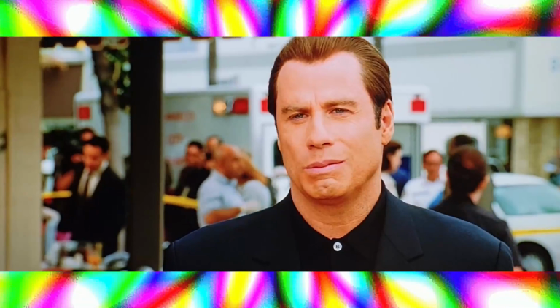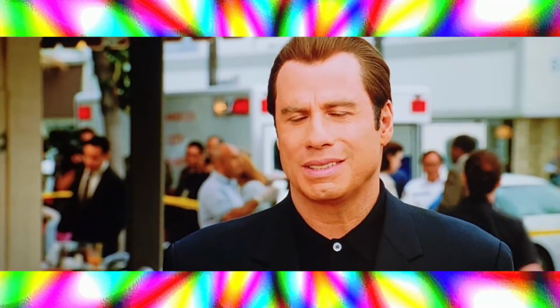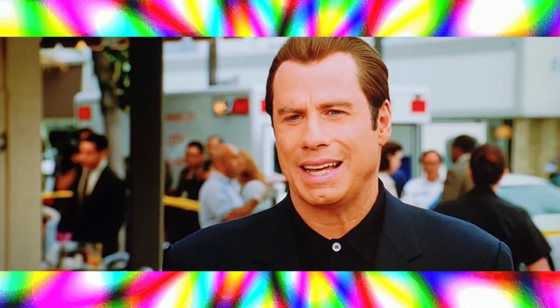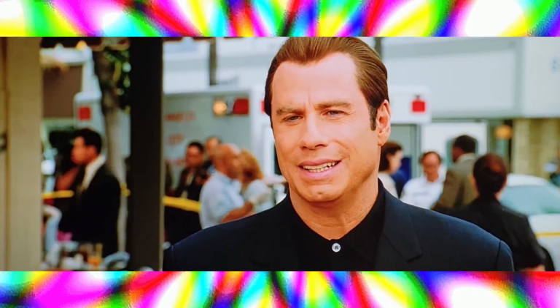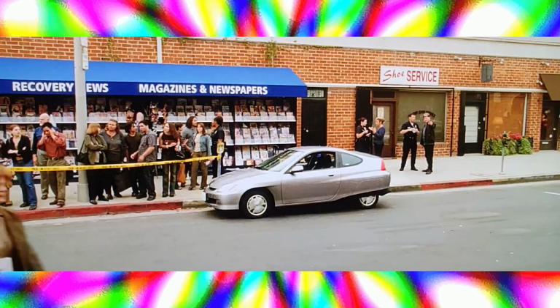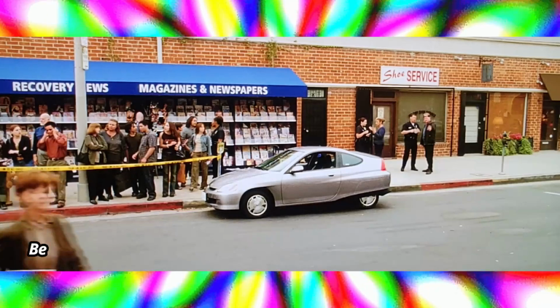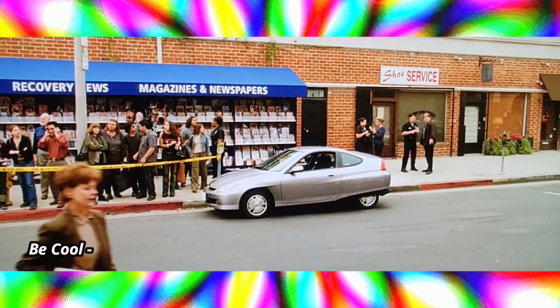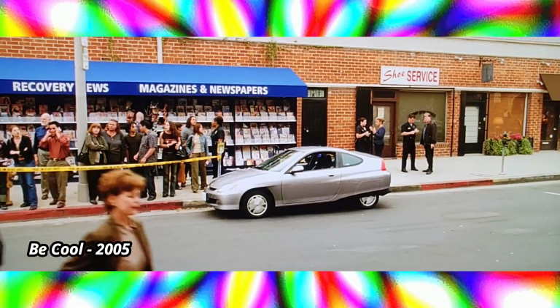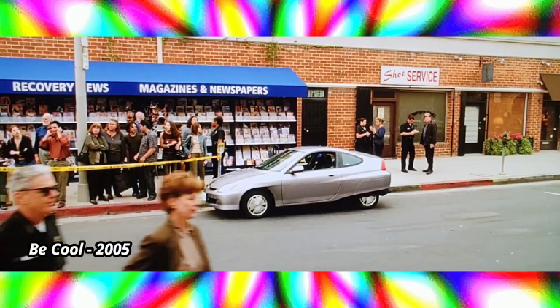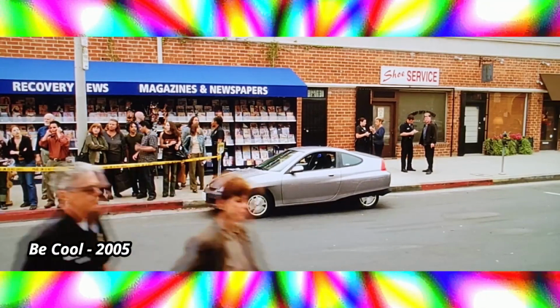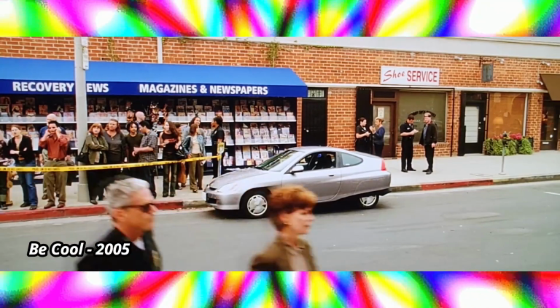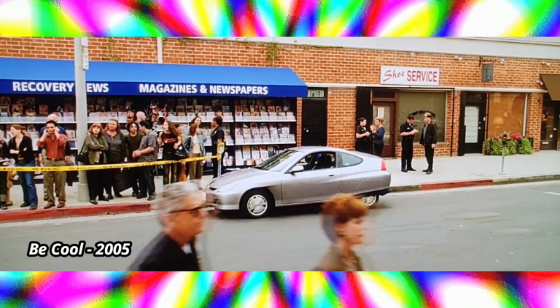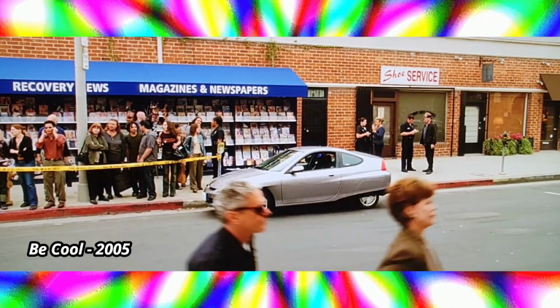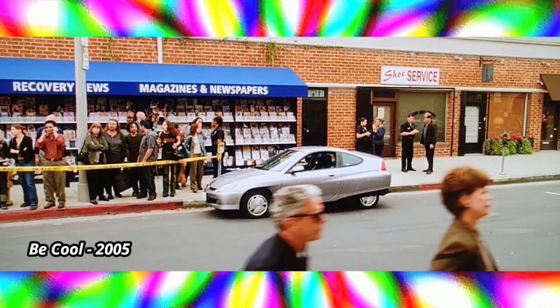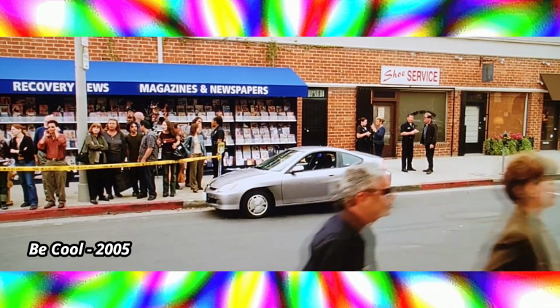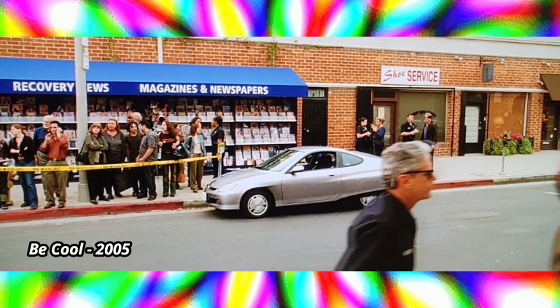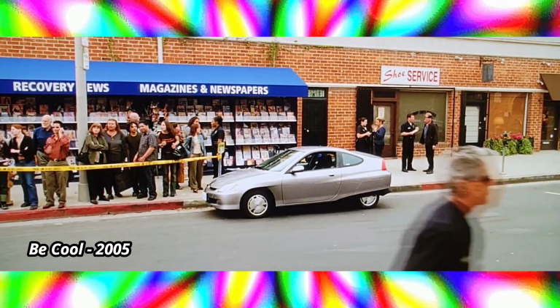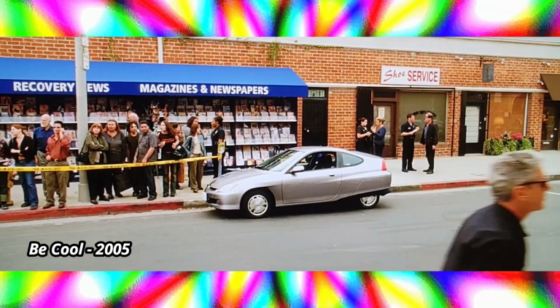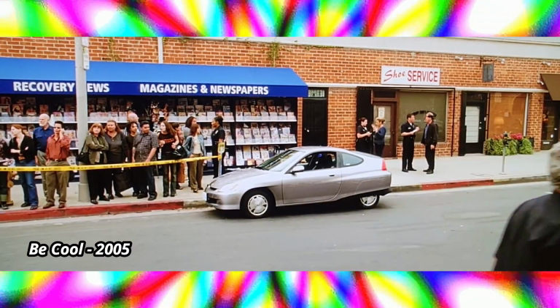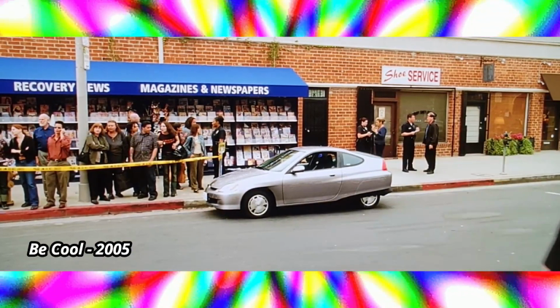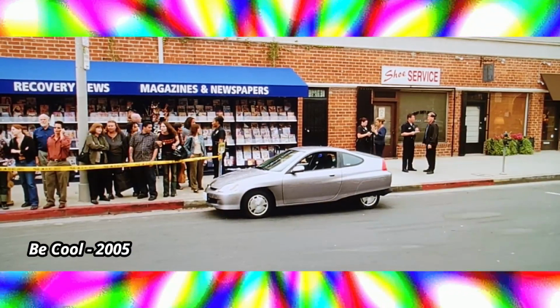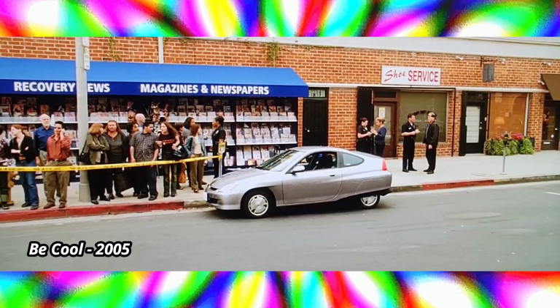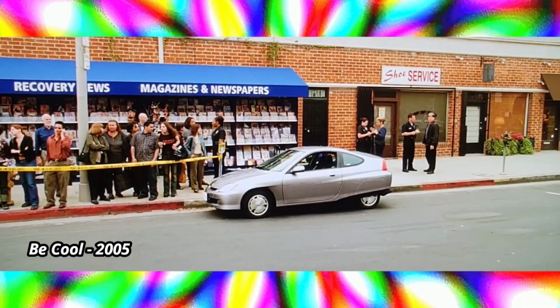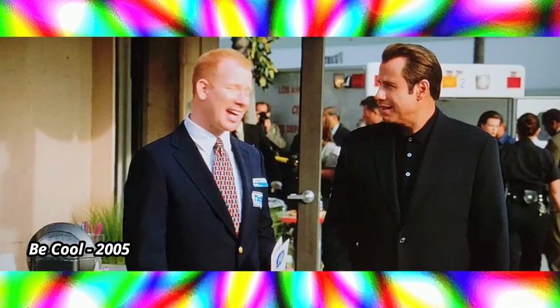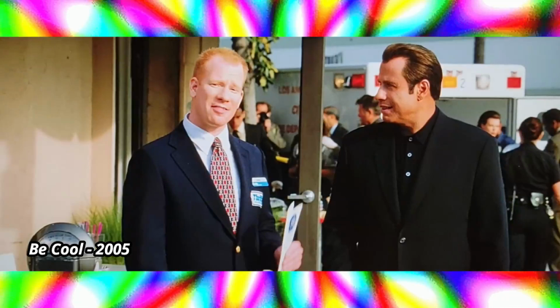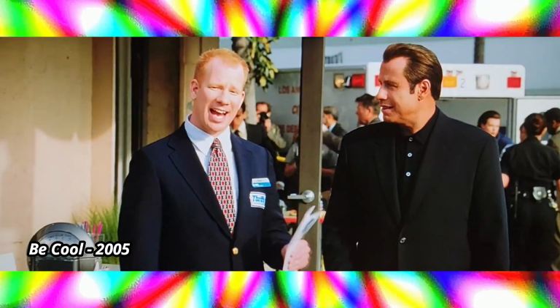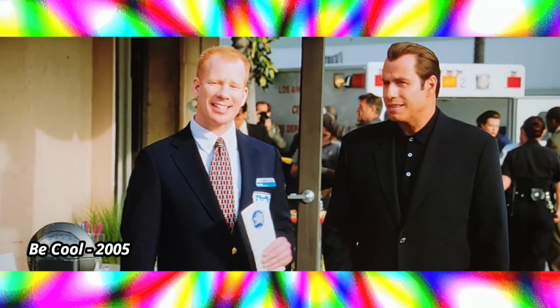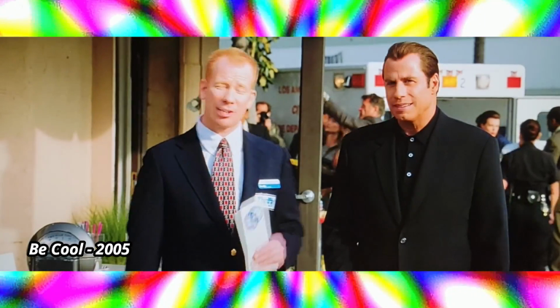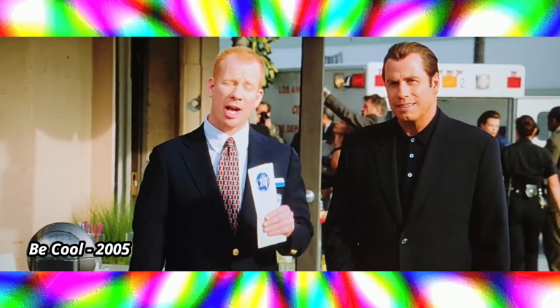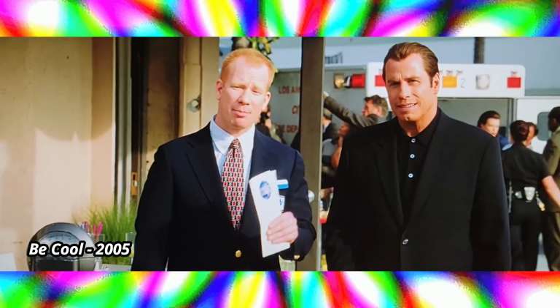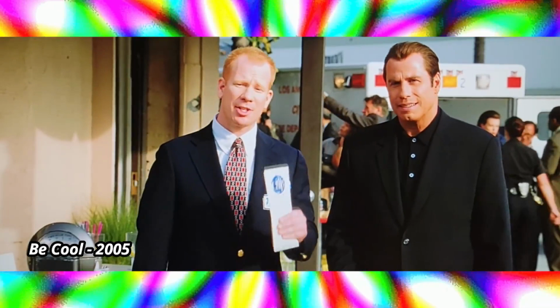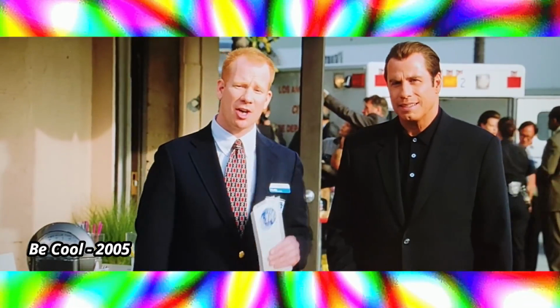What's that? I asked for a Cadillac. The Insight is a Cadillac of gas-electric hybrid cars.